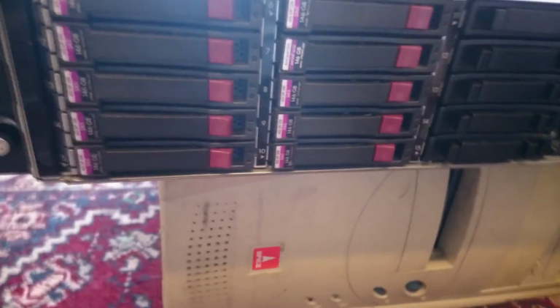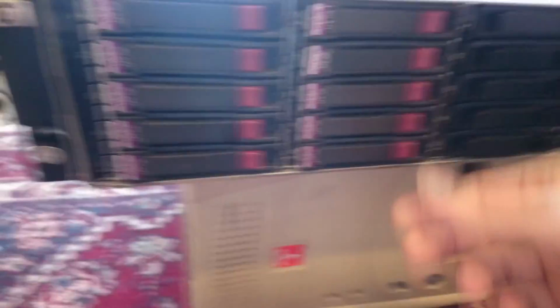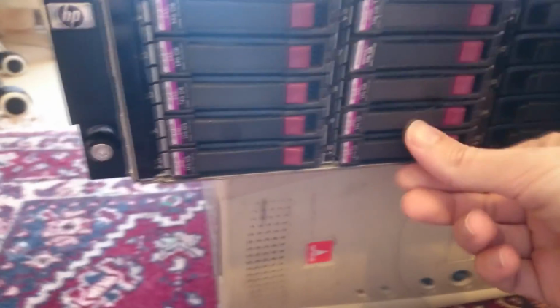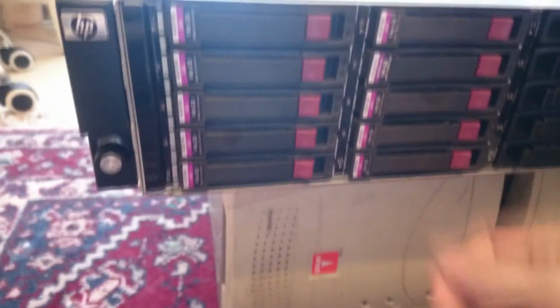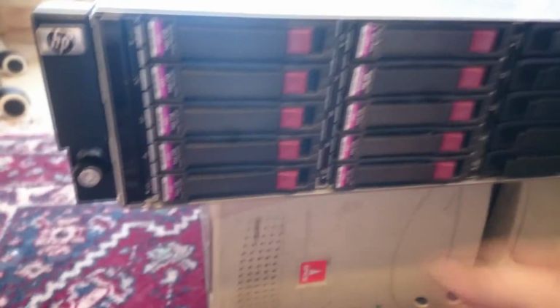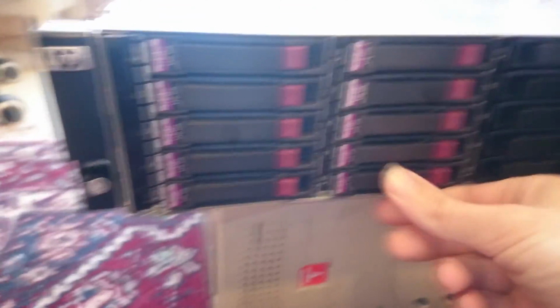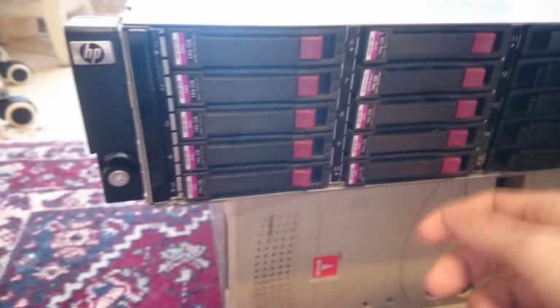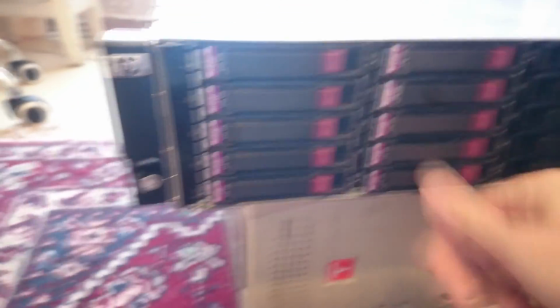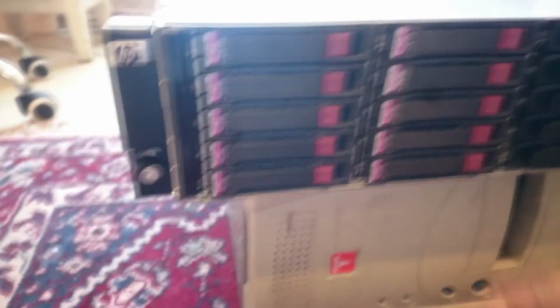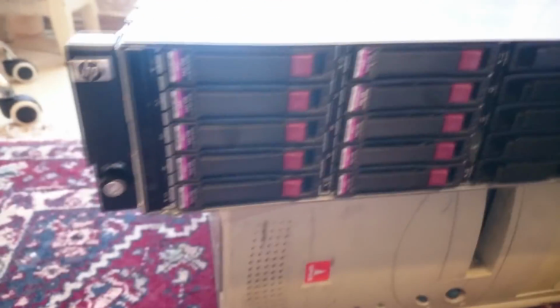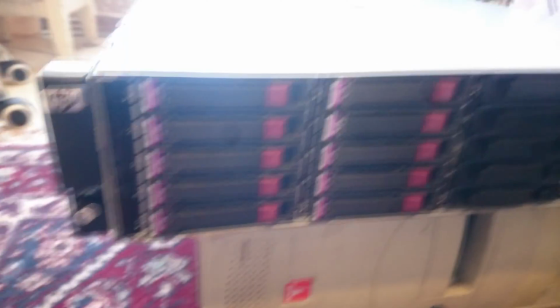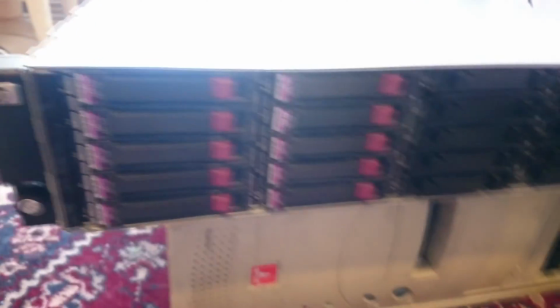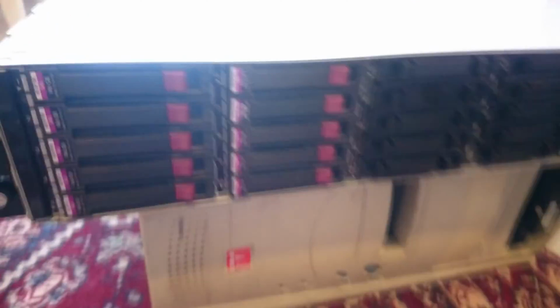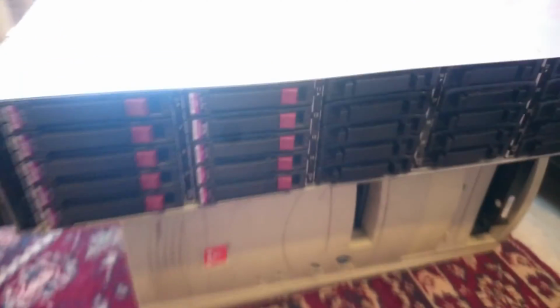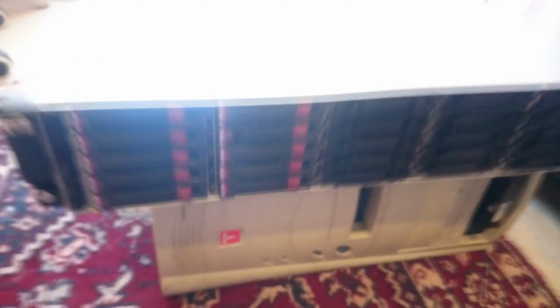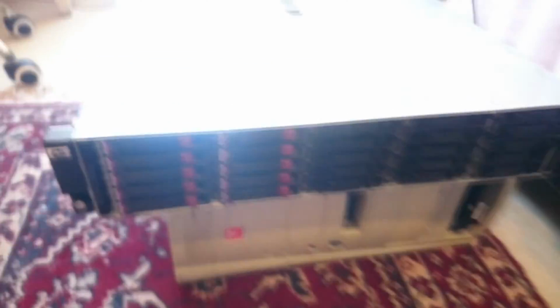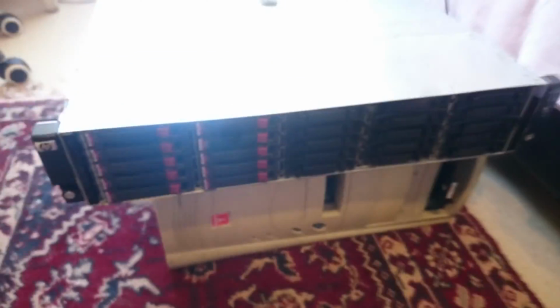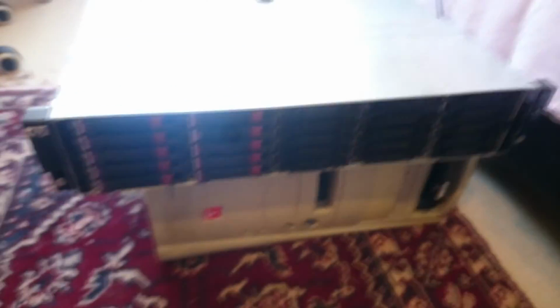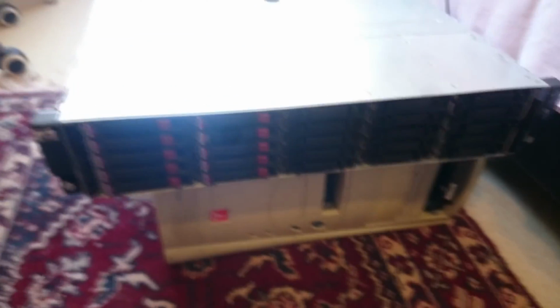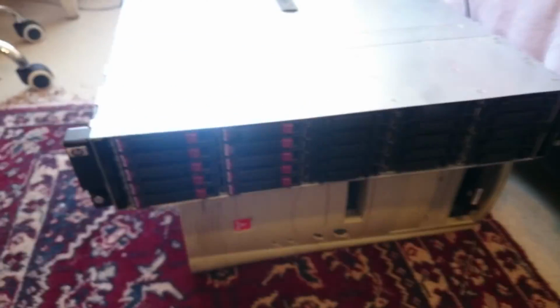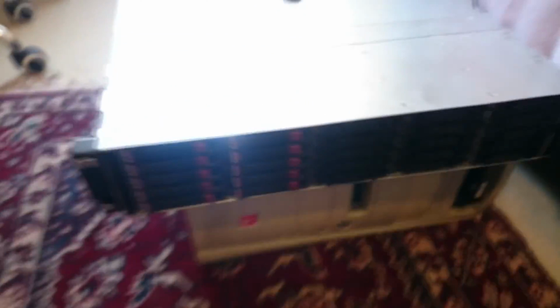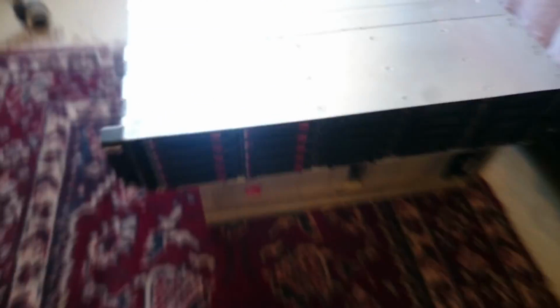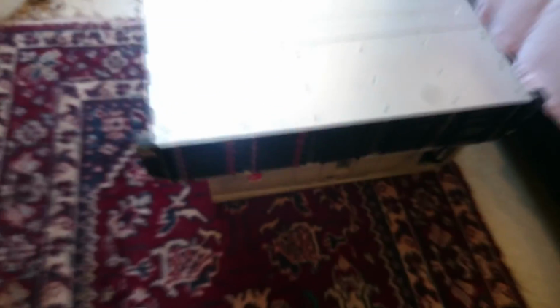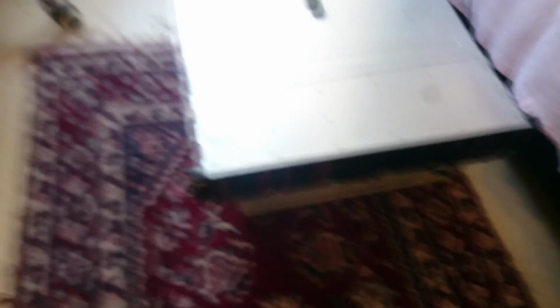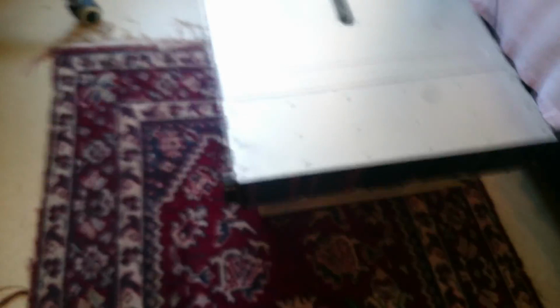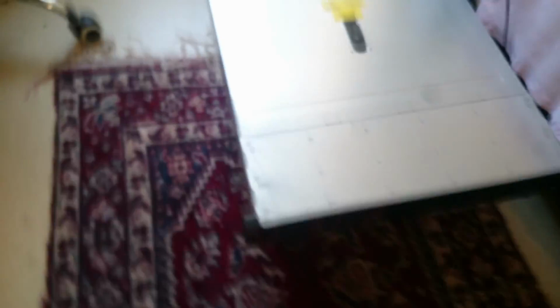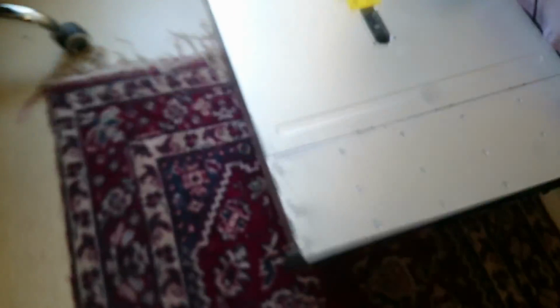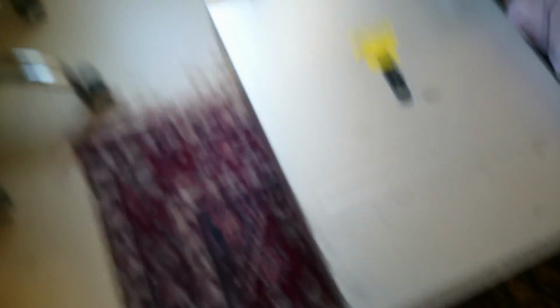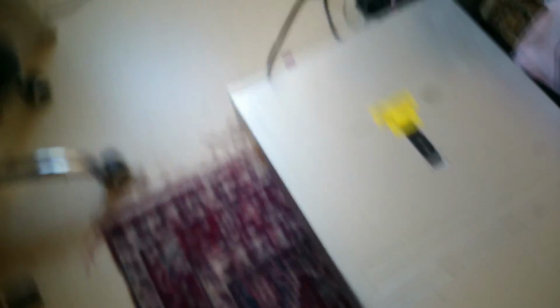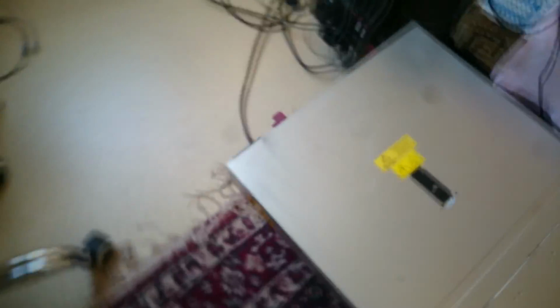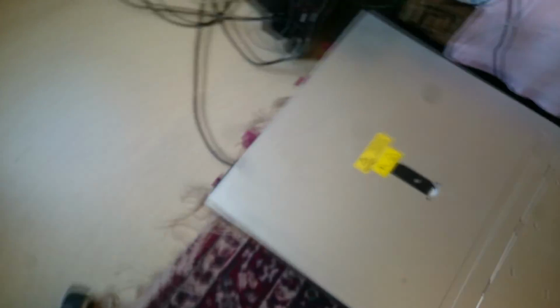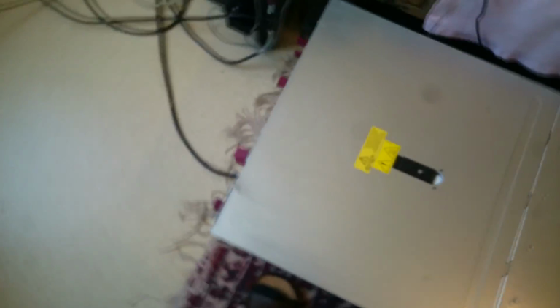You may see it got a little bit dusty, but just a small overview. Let's go to the back and see.